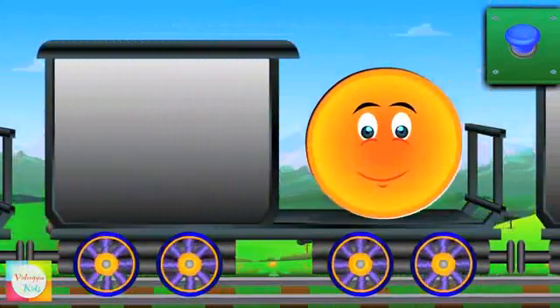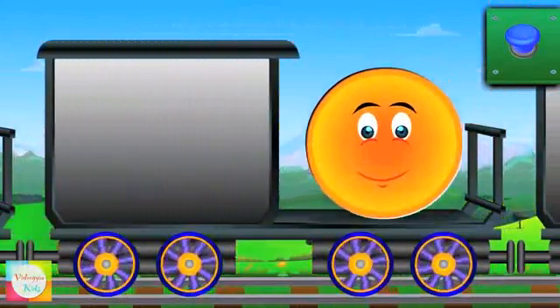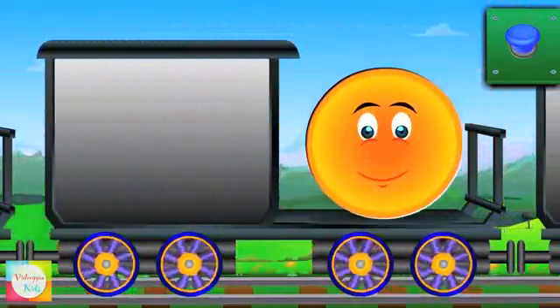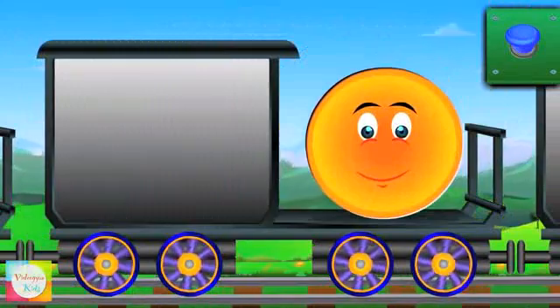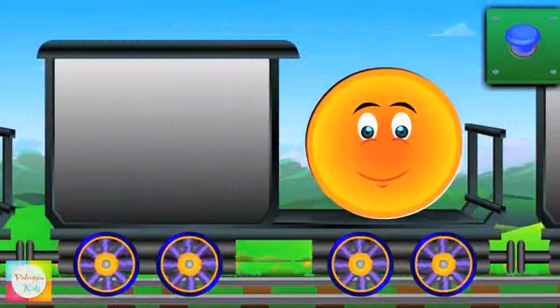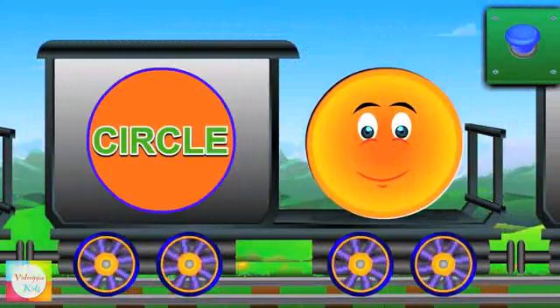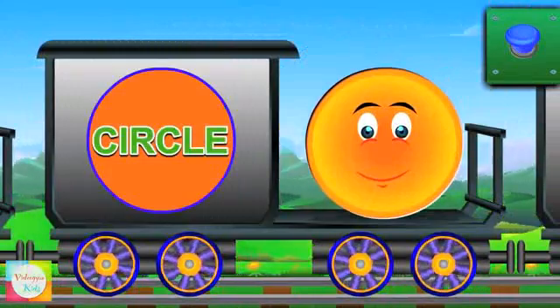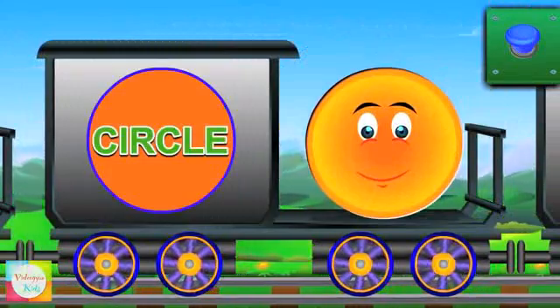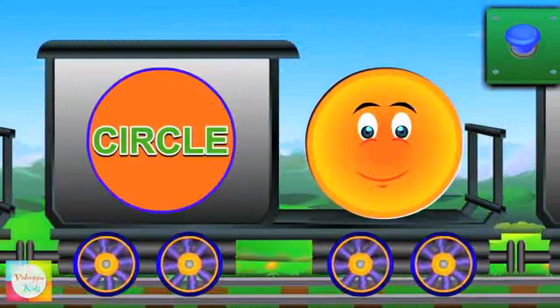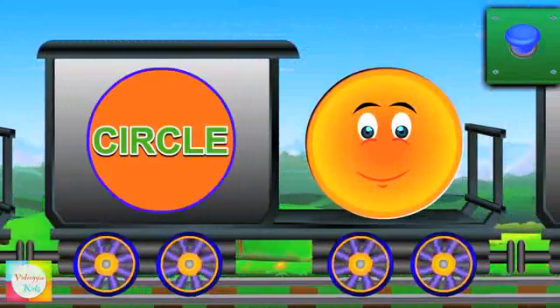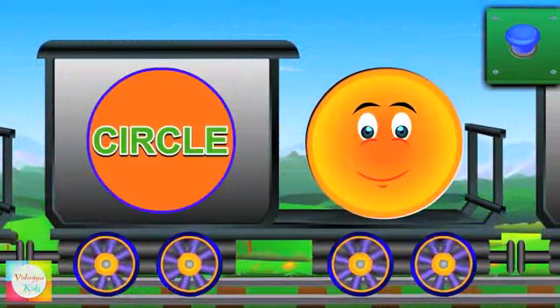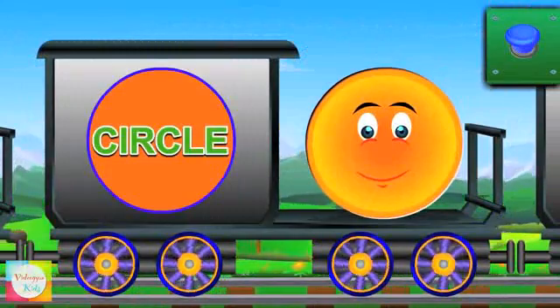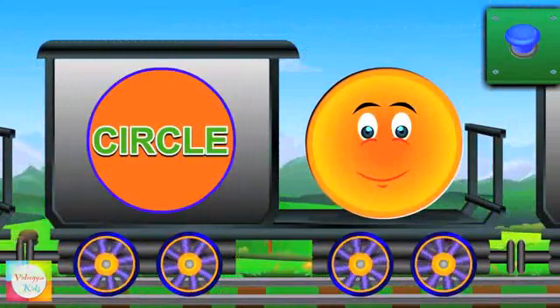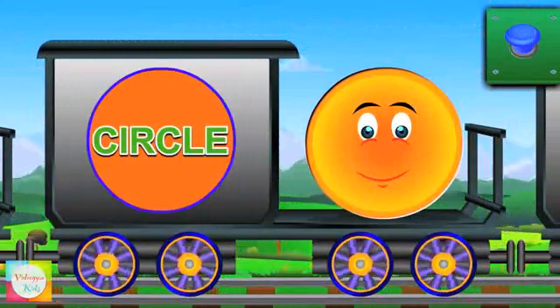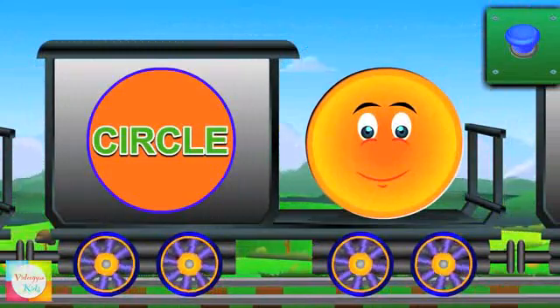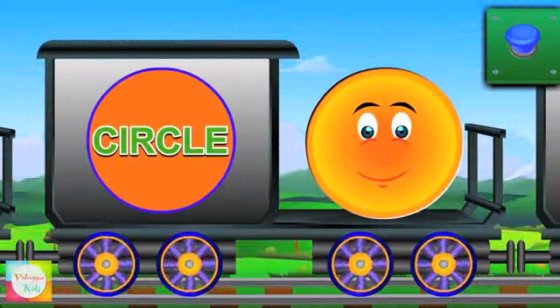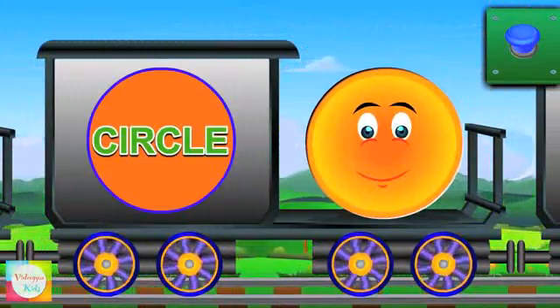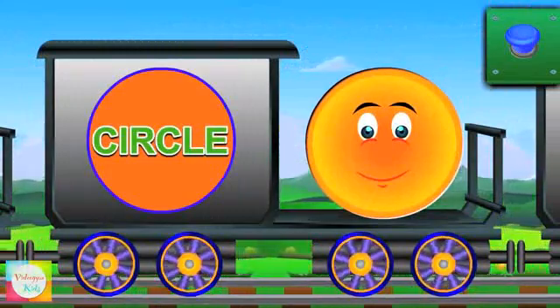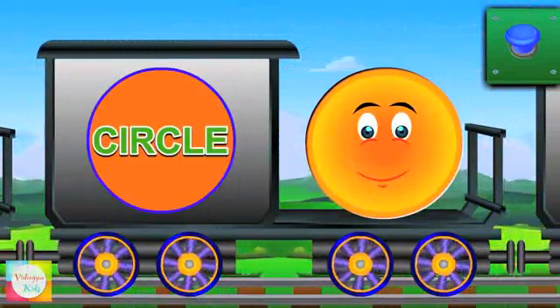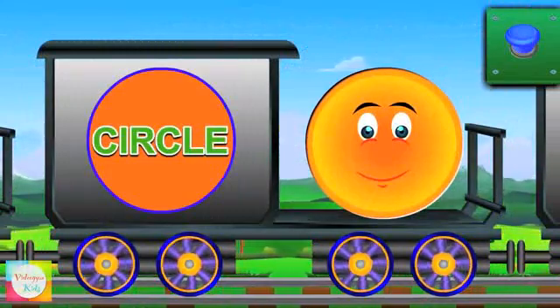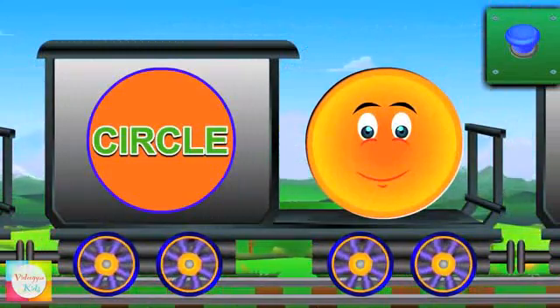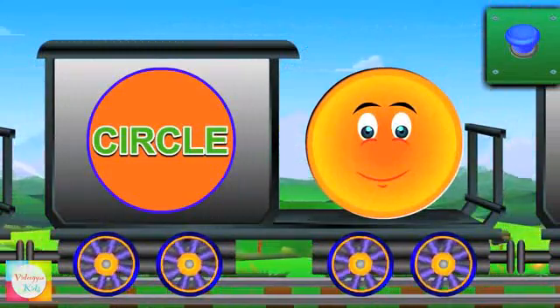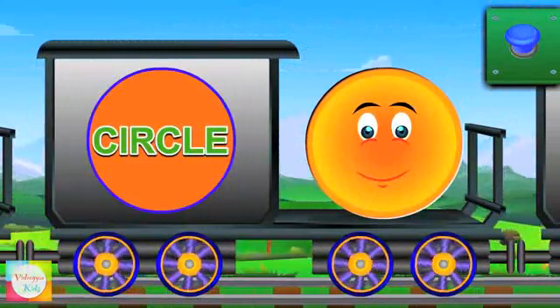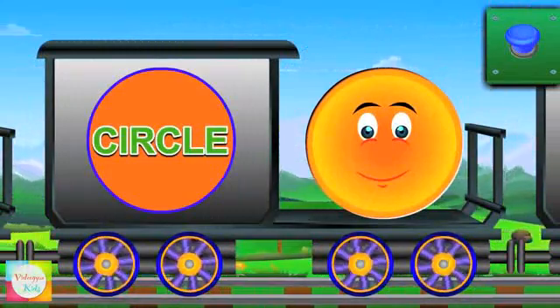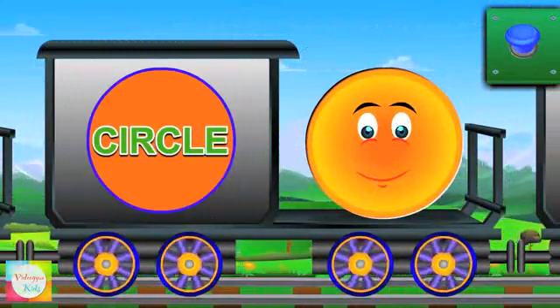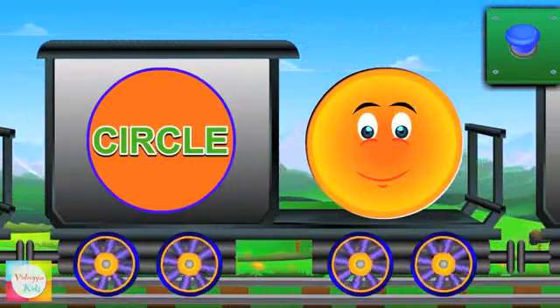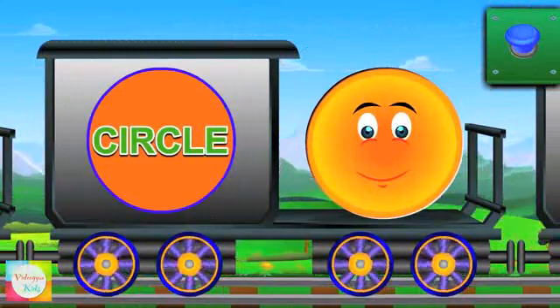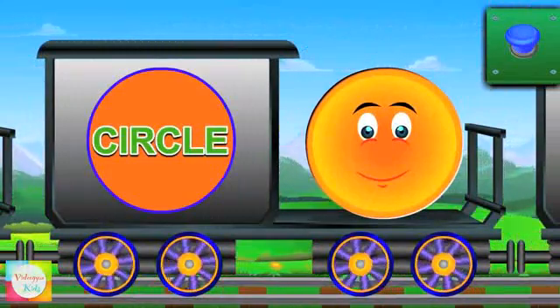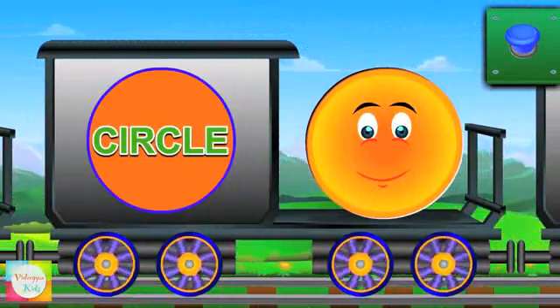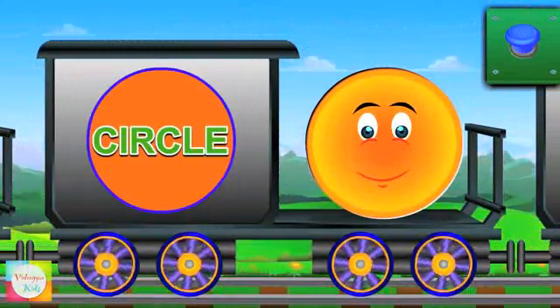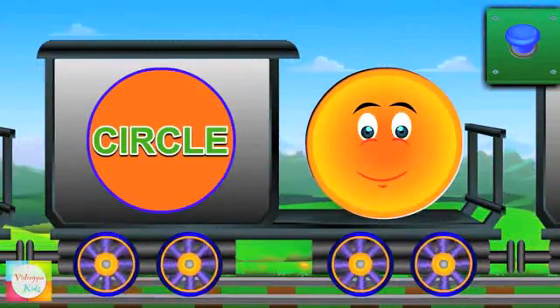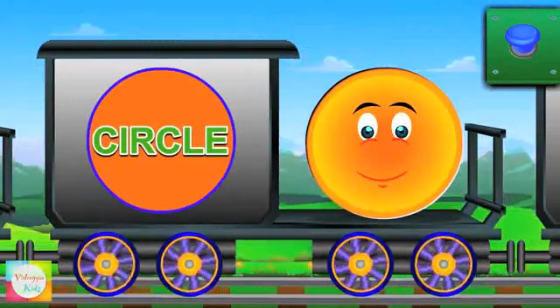Say hi to the circle. It has no sides. Sun is circle in shape.